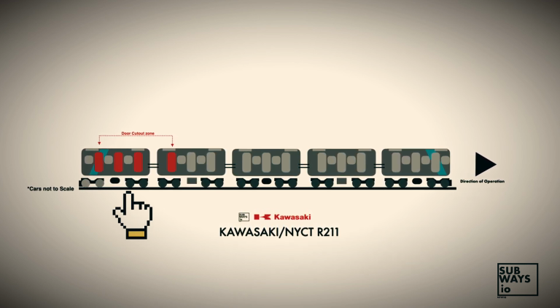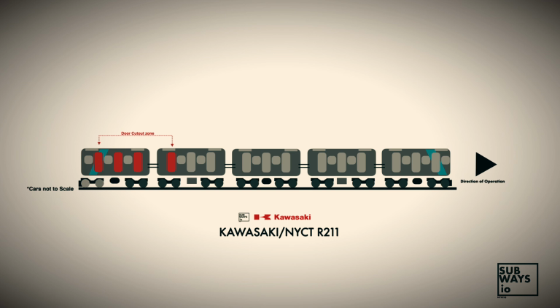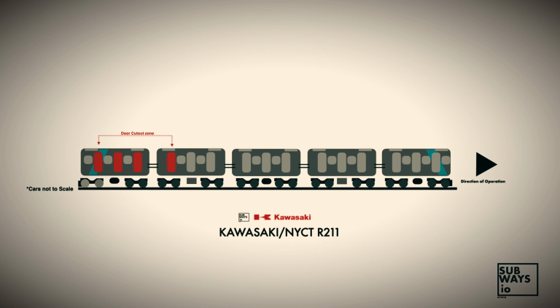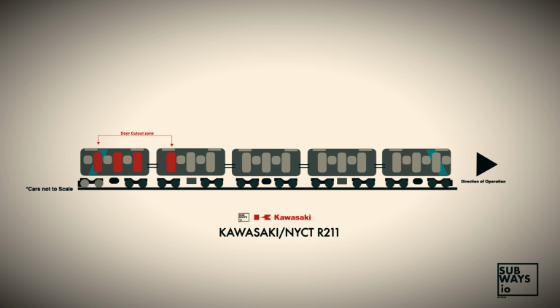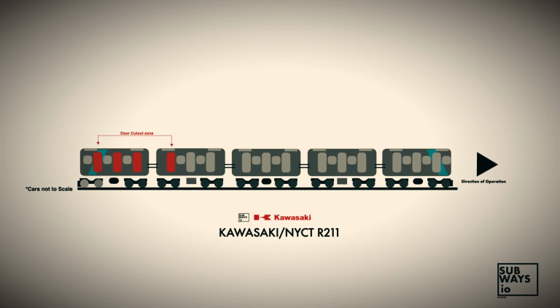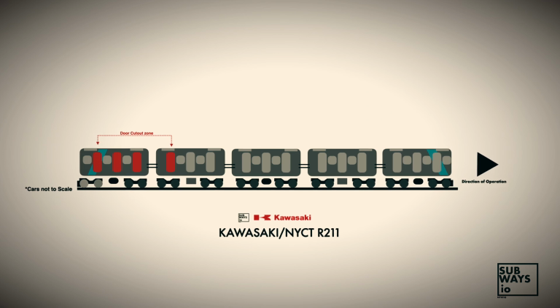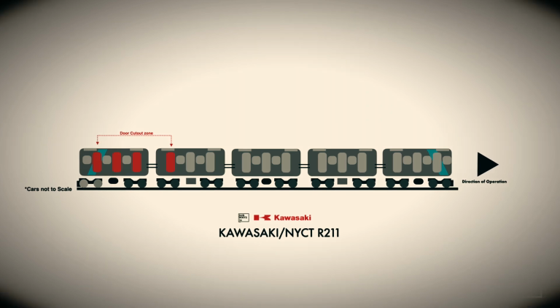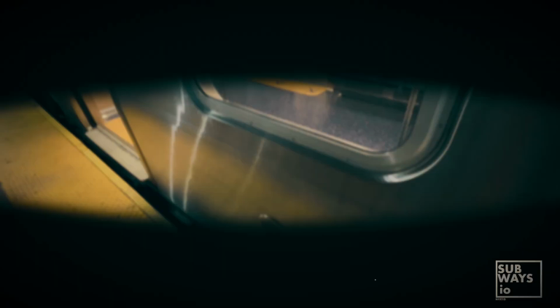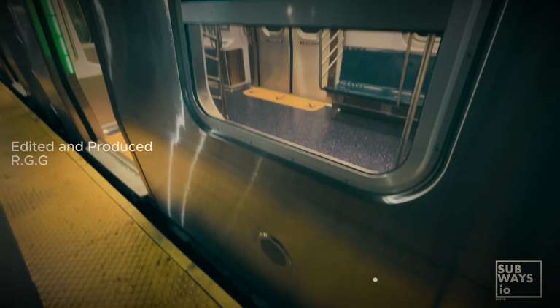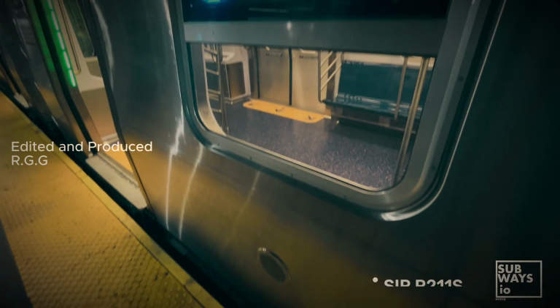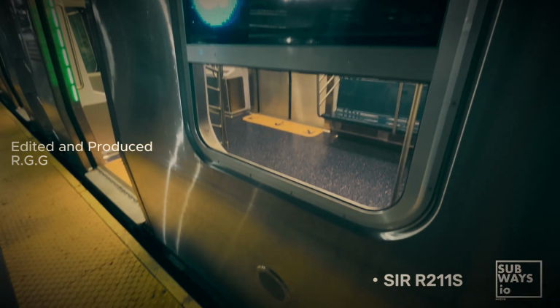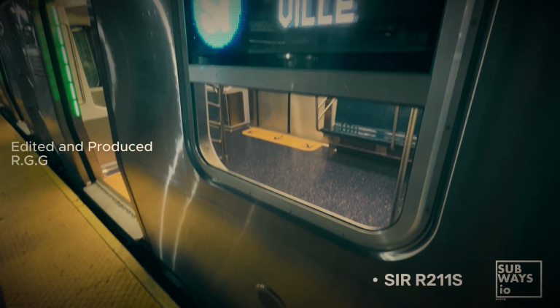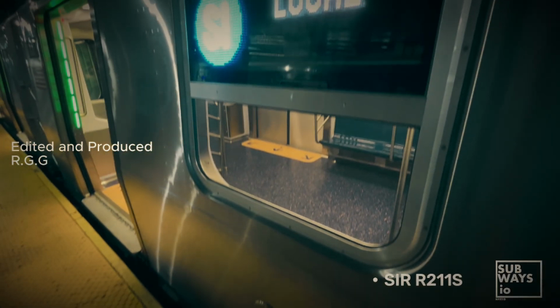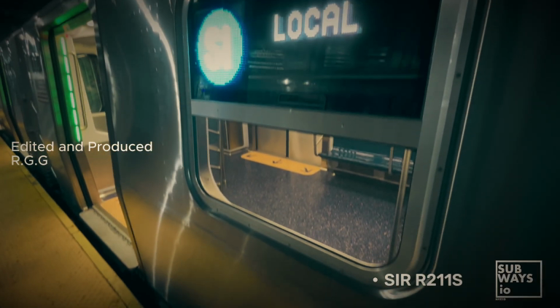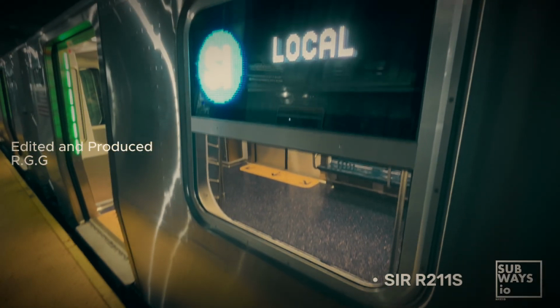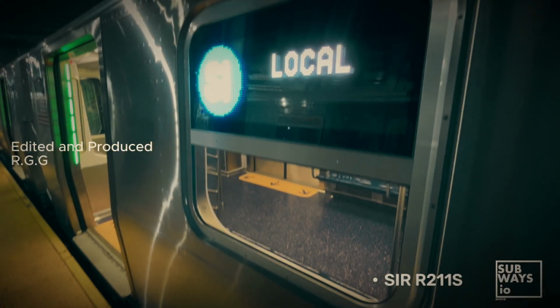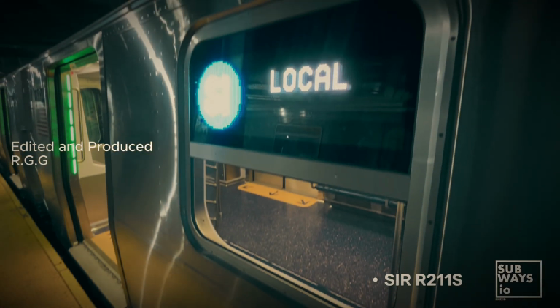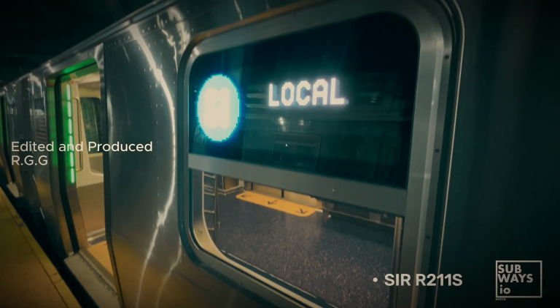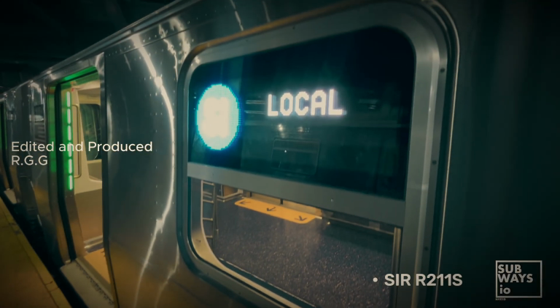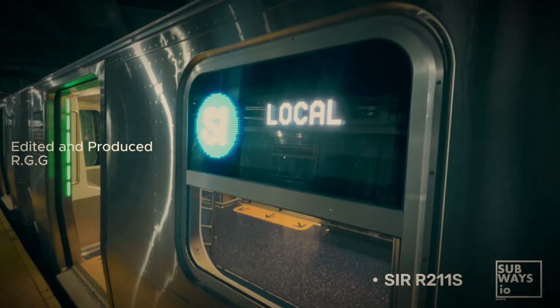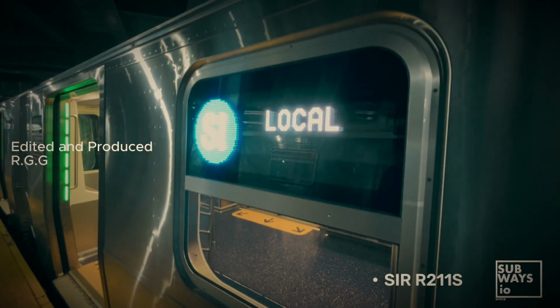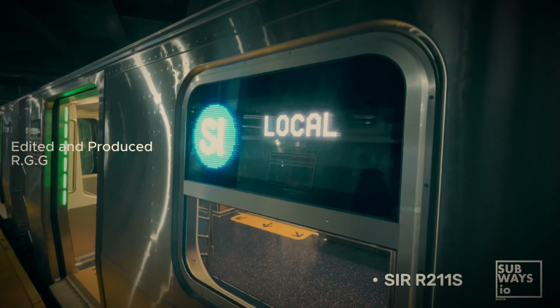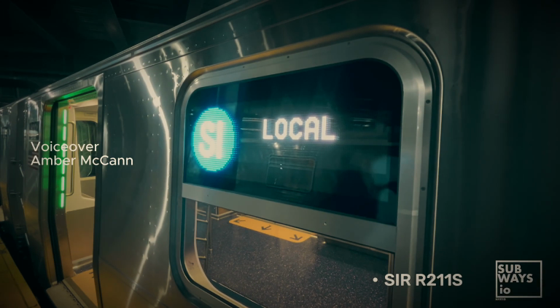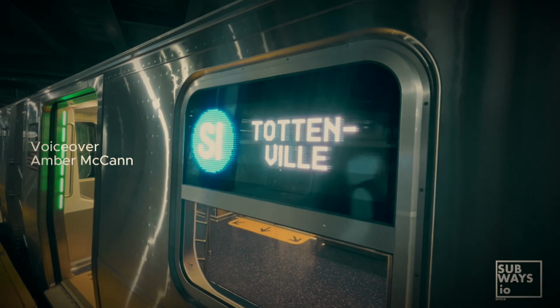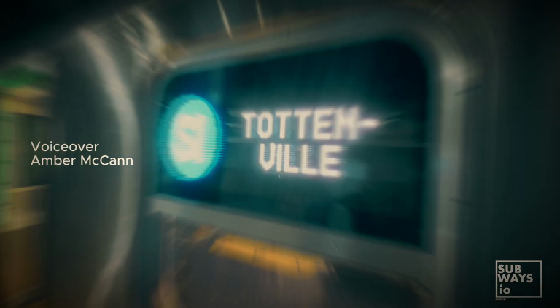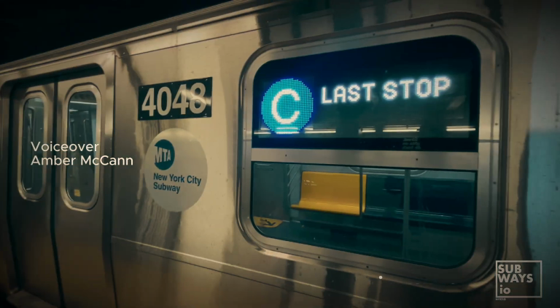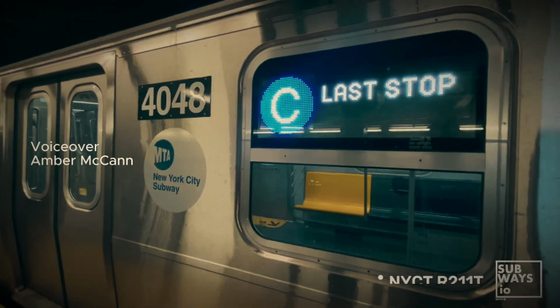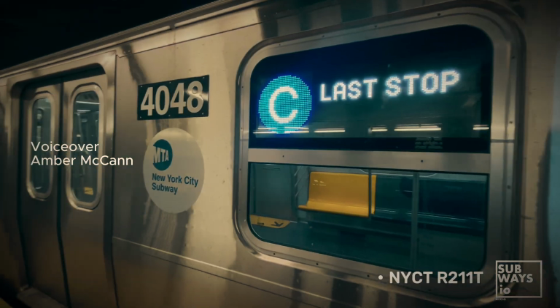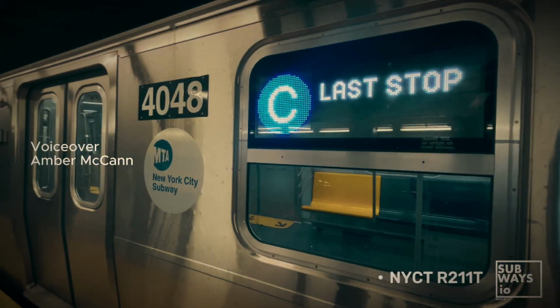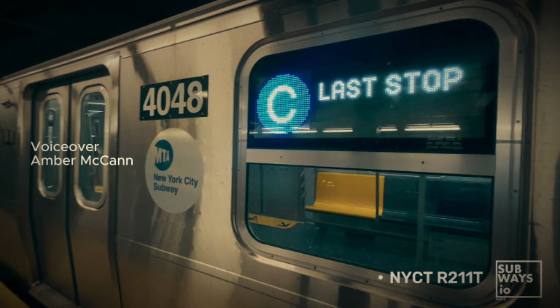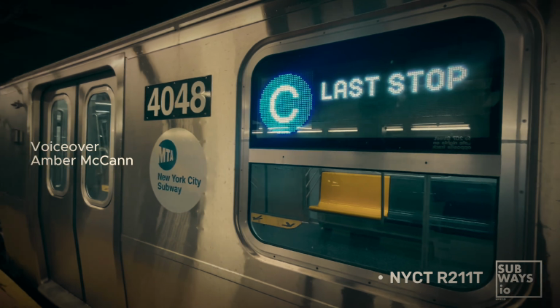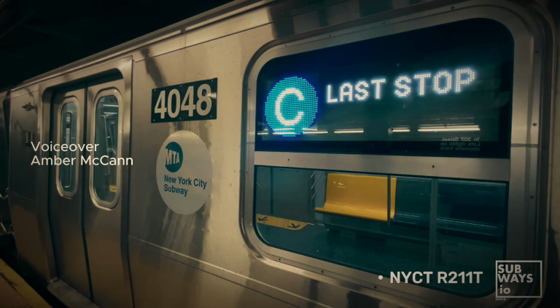Check out our video on the differences between the R211 variants. I'm Amber with Subways I.O. Until next time!